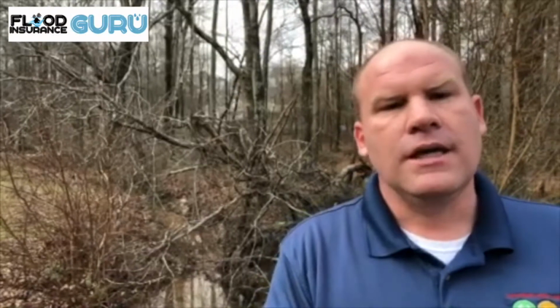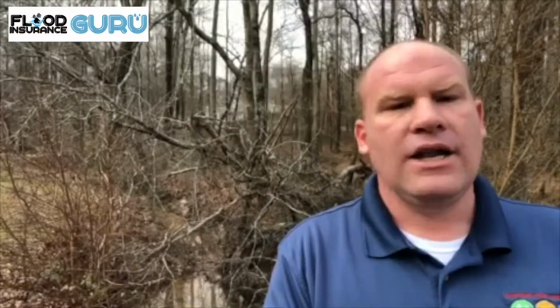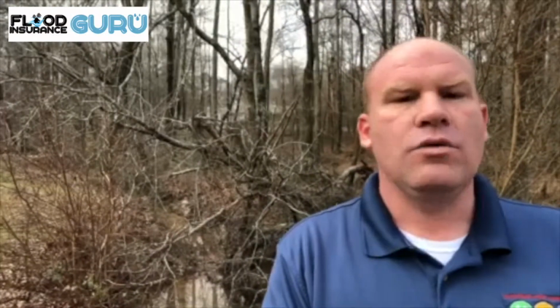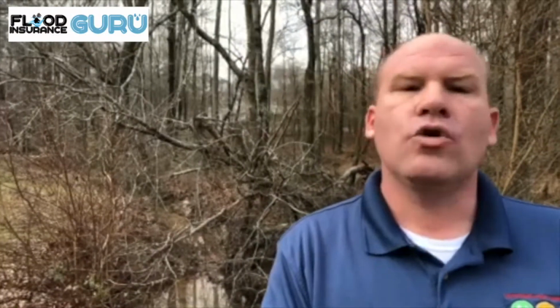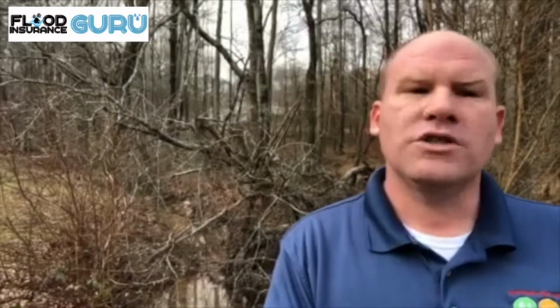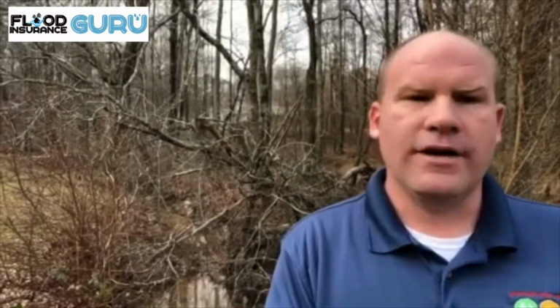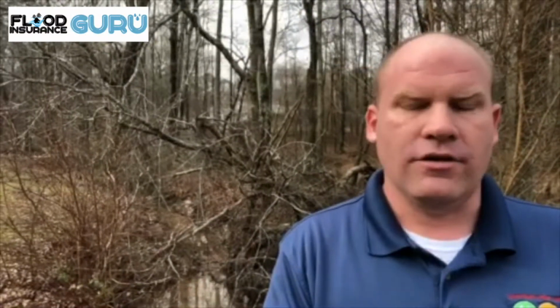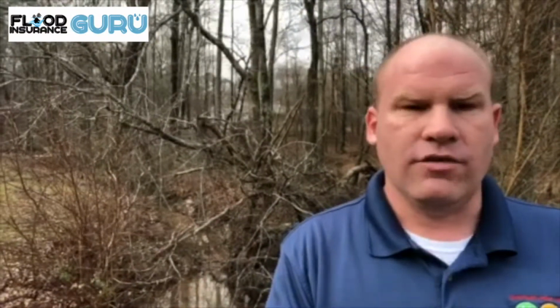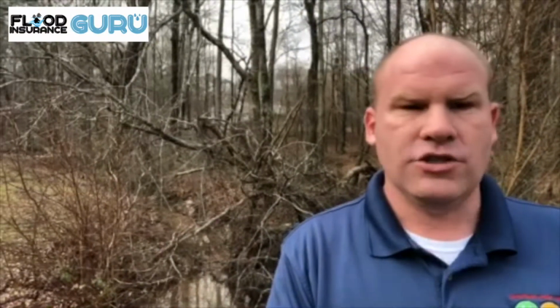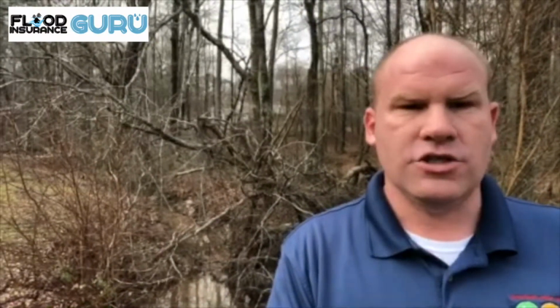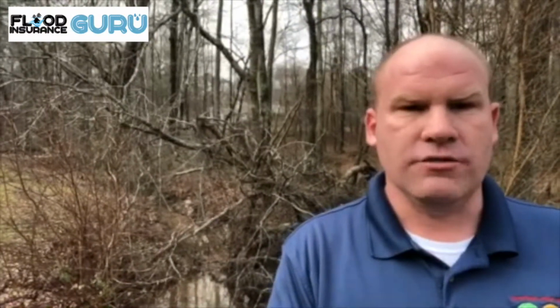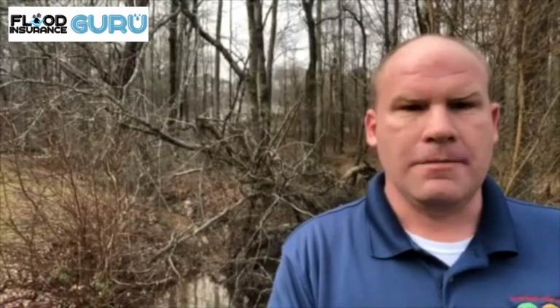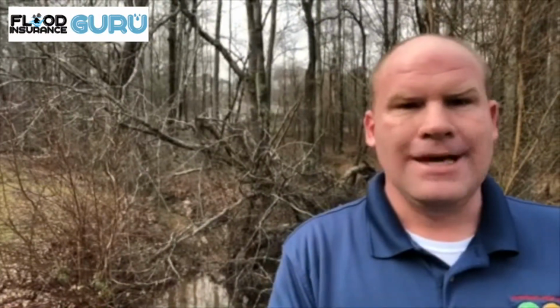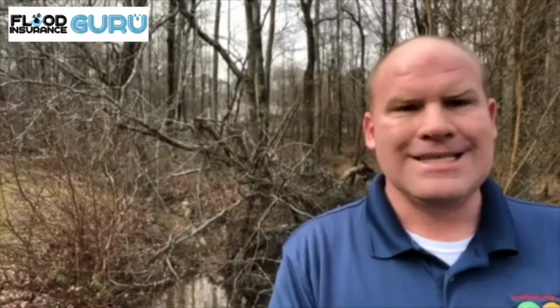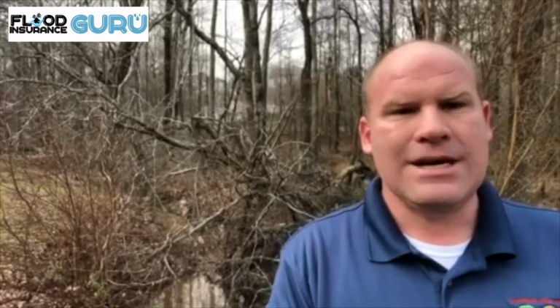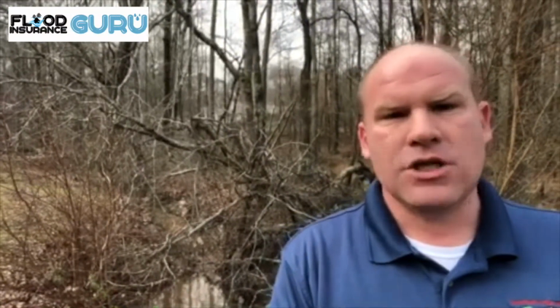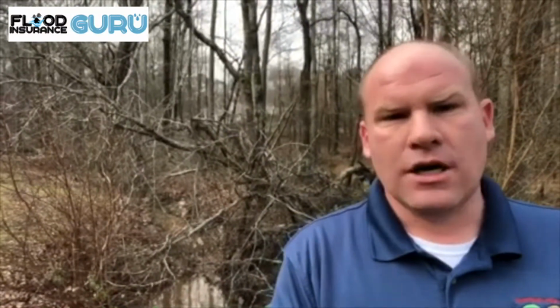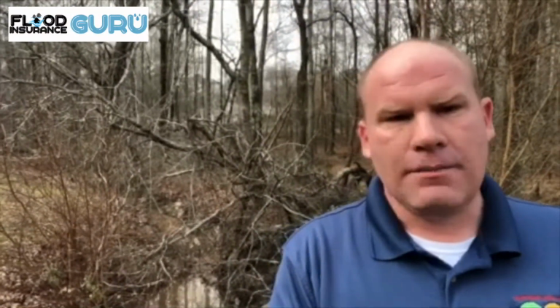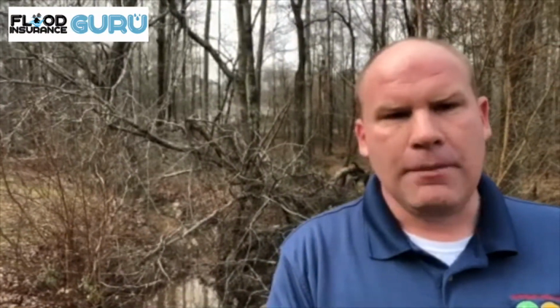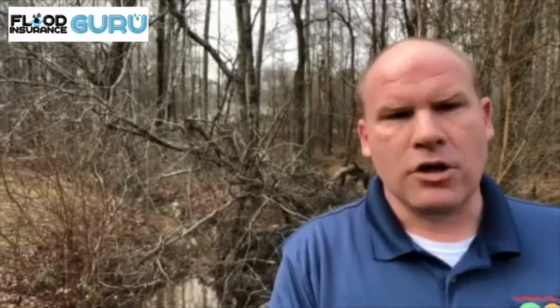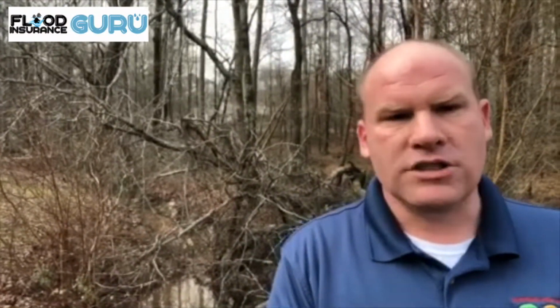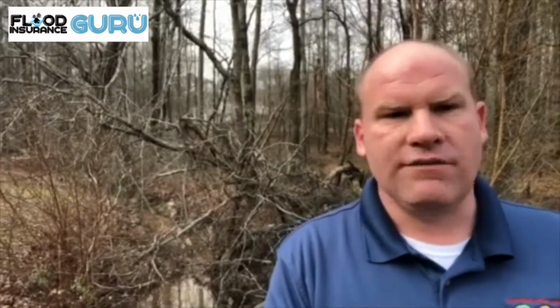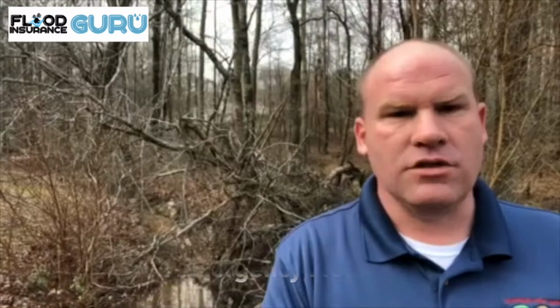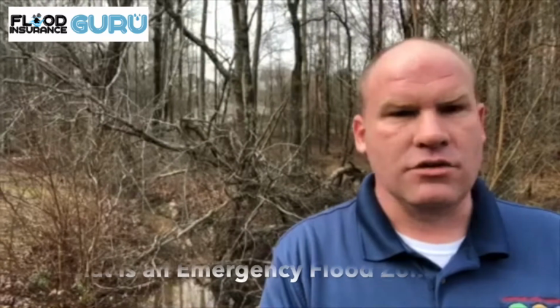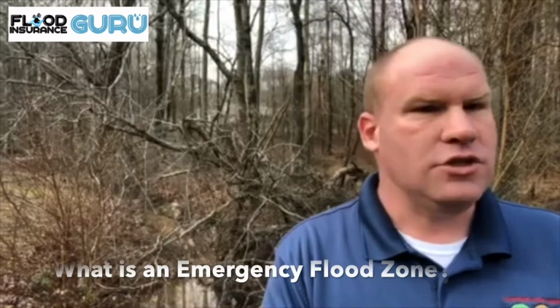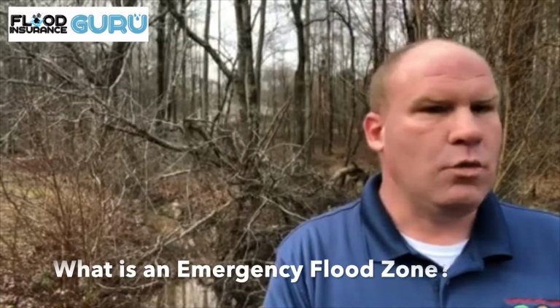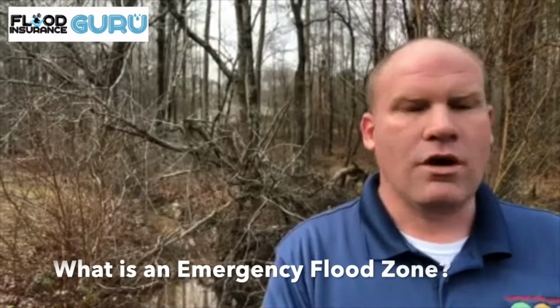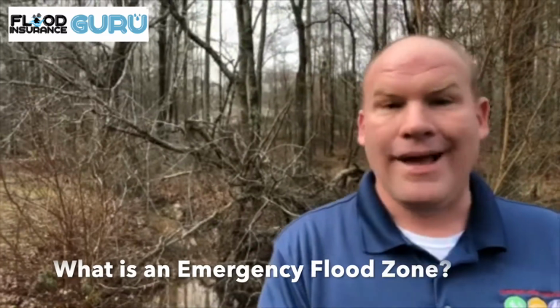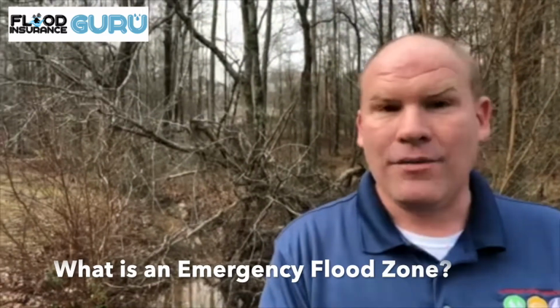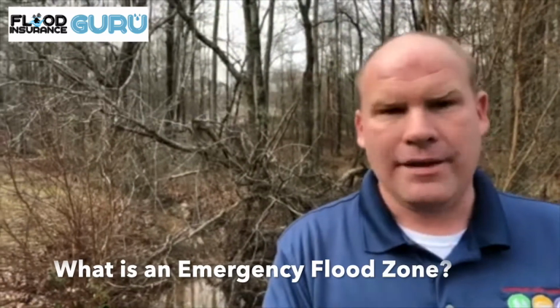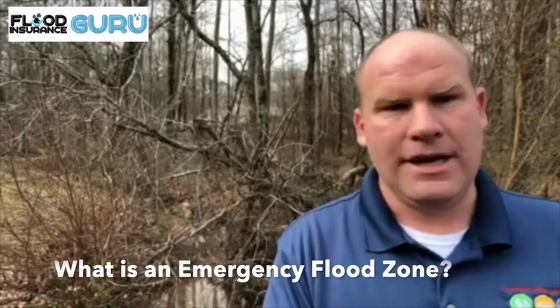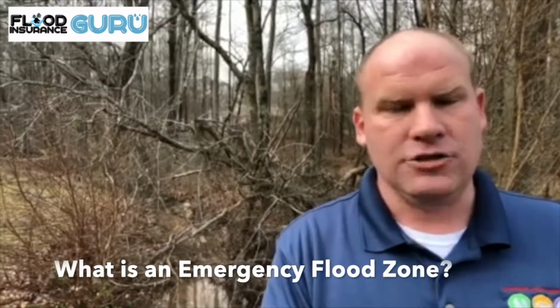Hello, Chris Green here, the Flood Insurance Guru. Today we're talking about emergency flood zones. What are they? How will they impact you?